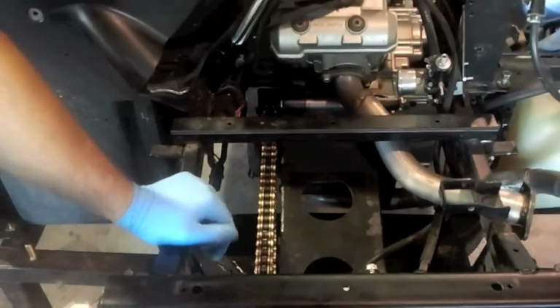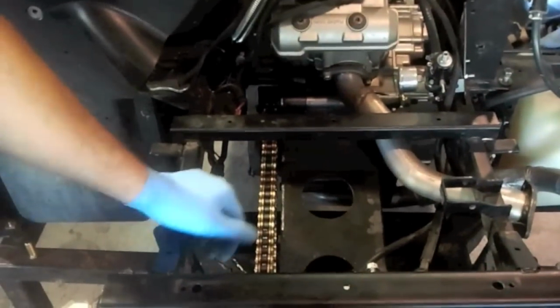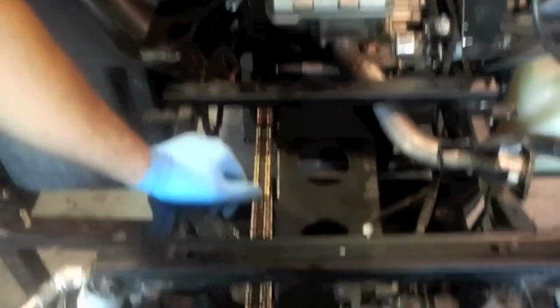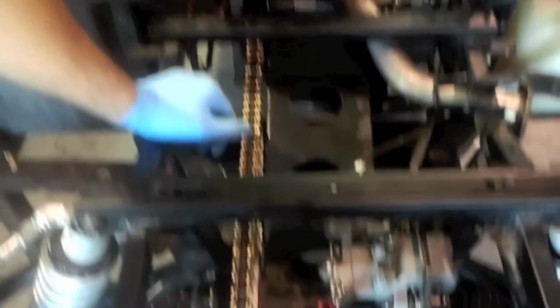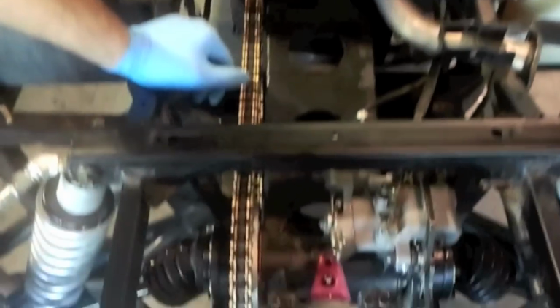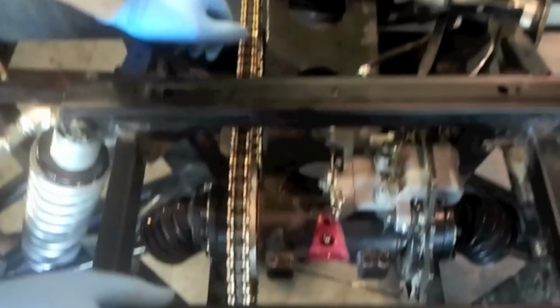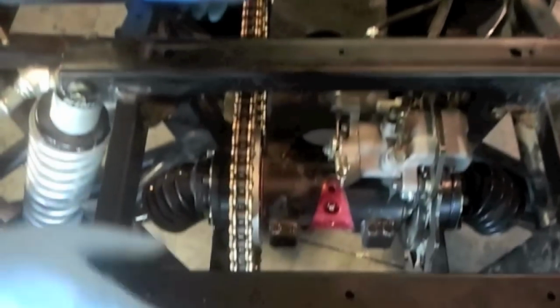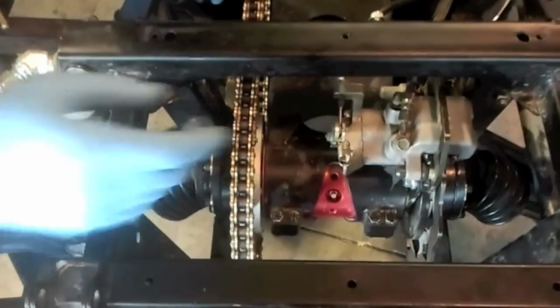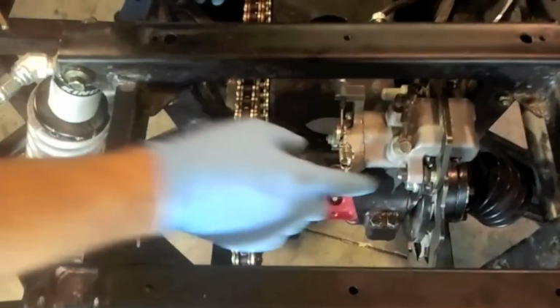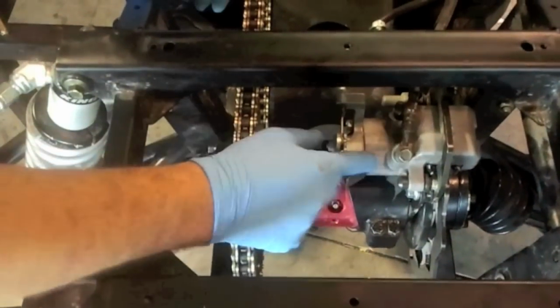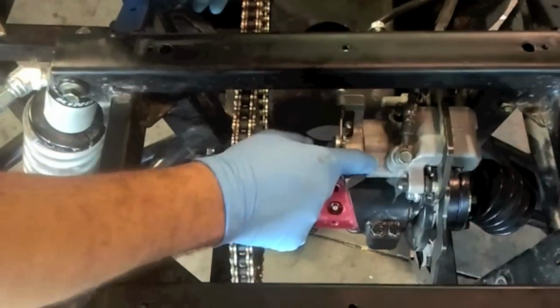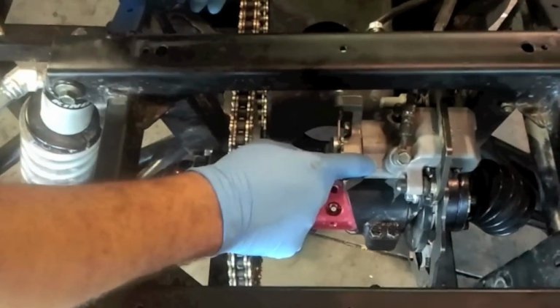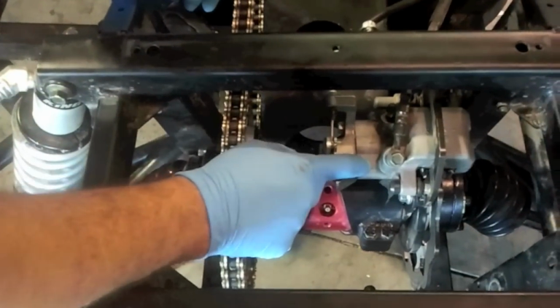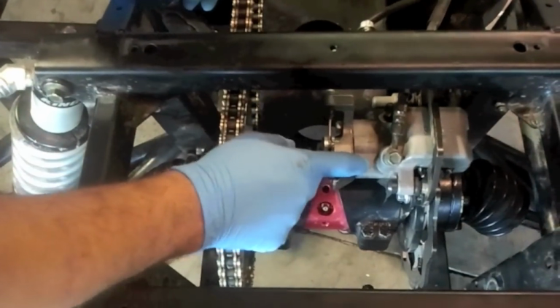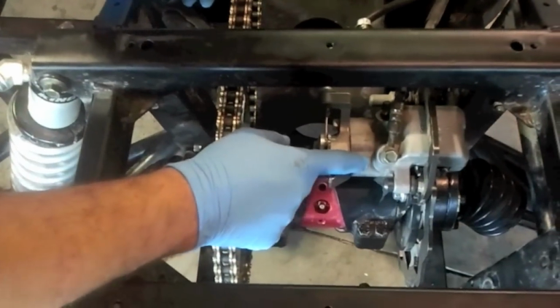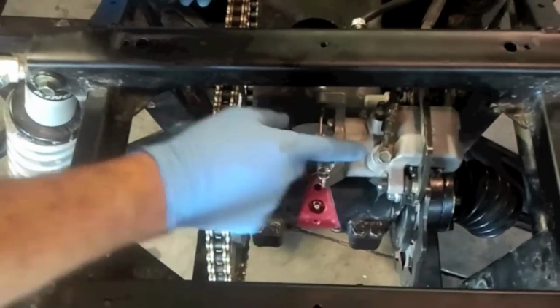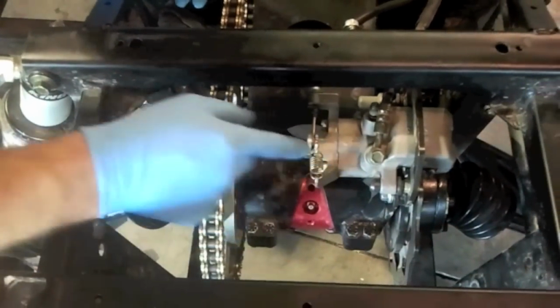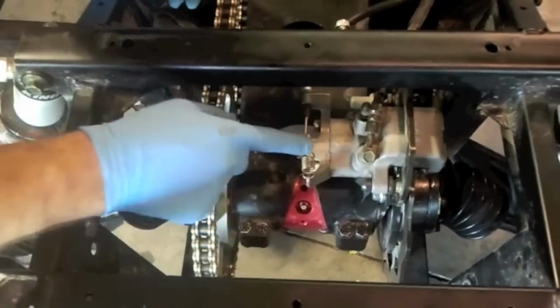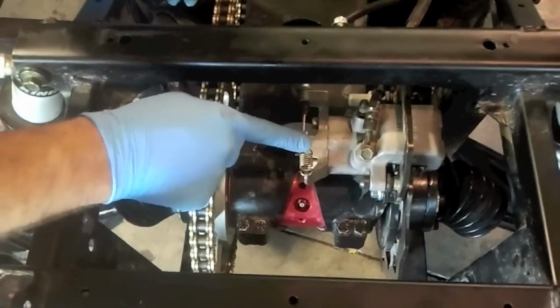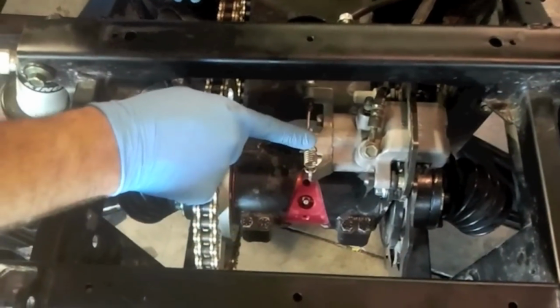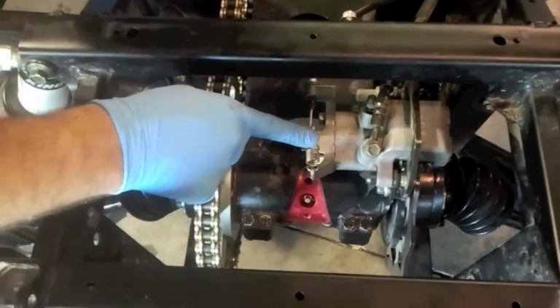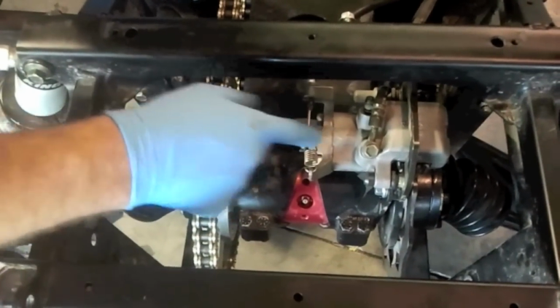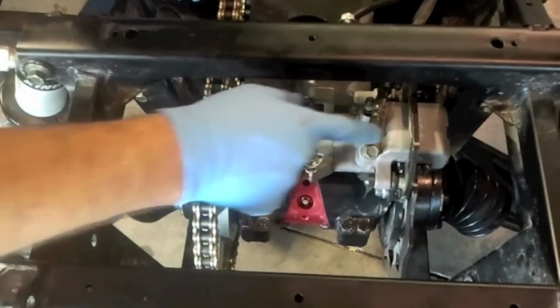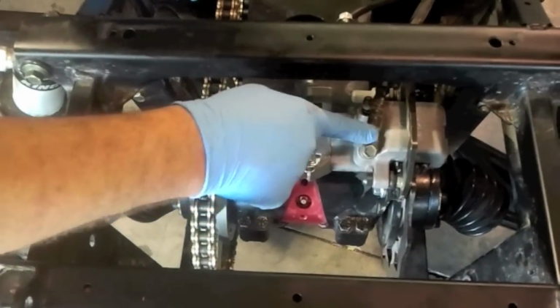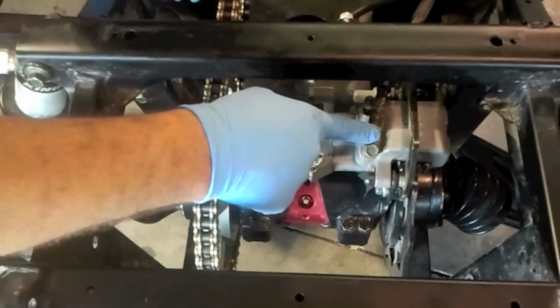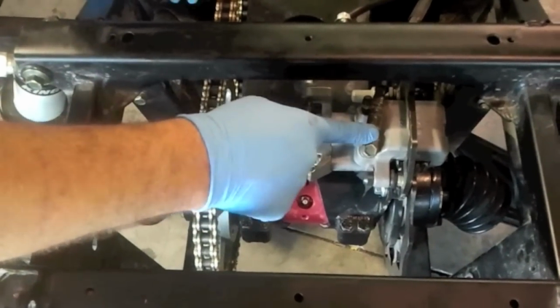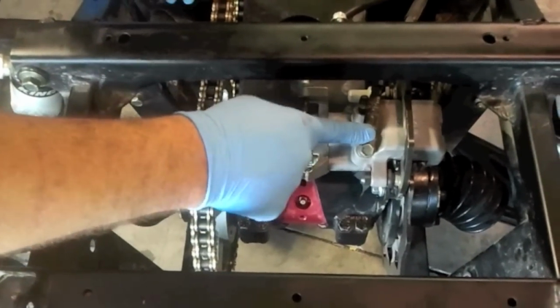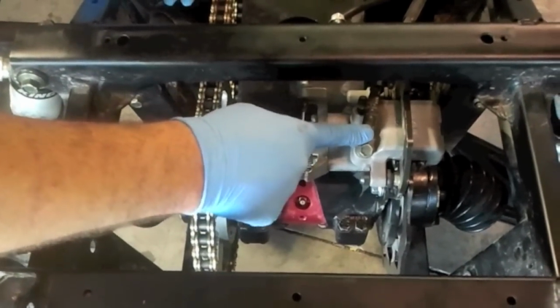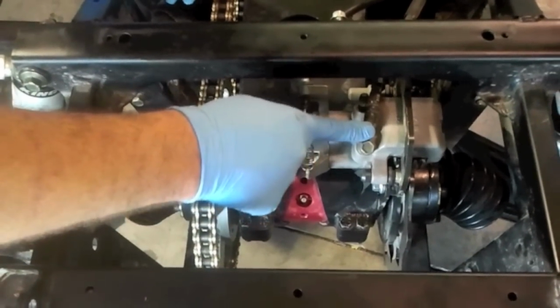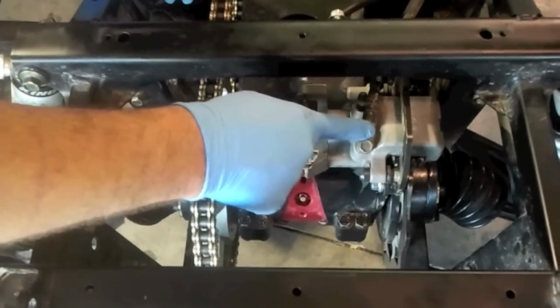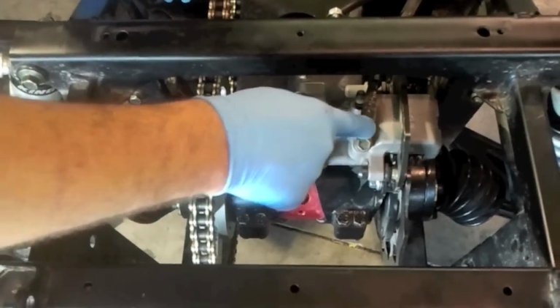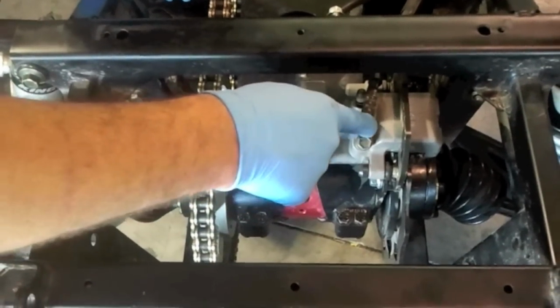As you can see, it can use a stock rear caliper, it can use the parking brake still, and it can use the brake line from the stock one still.